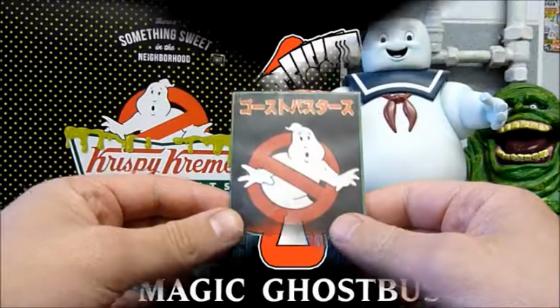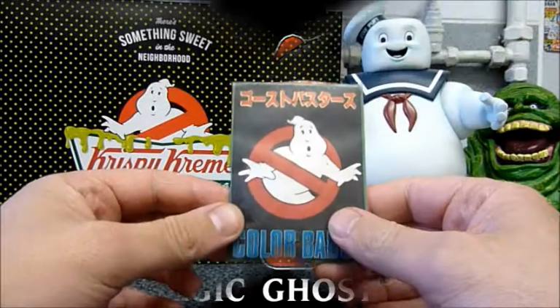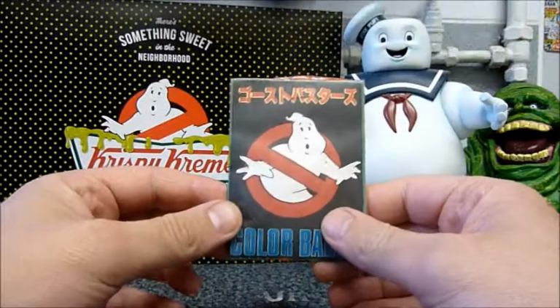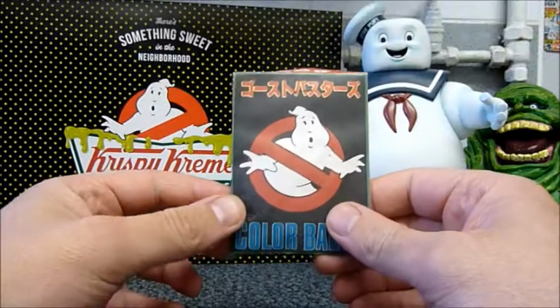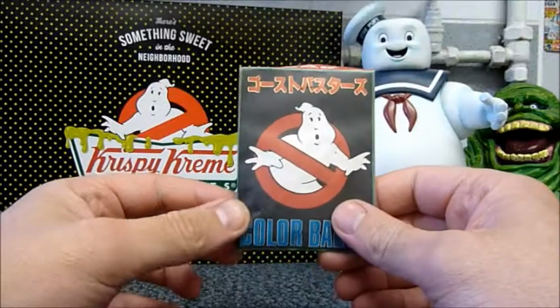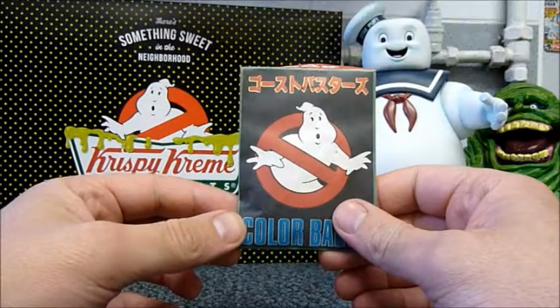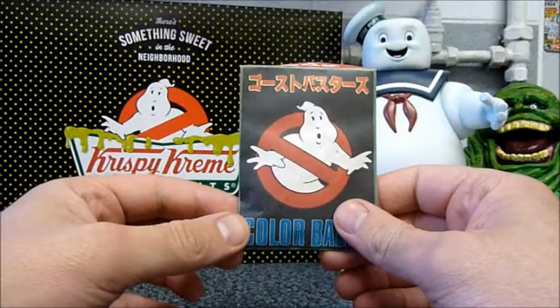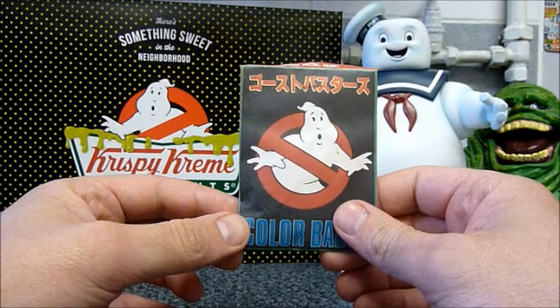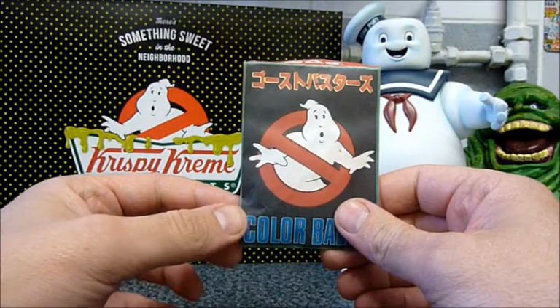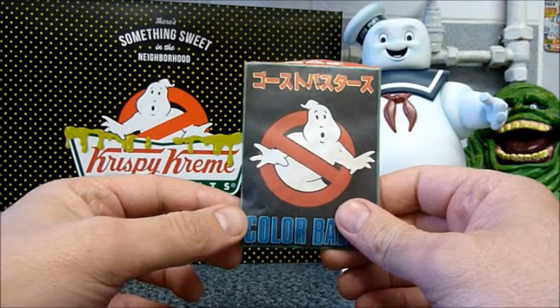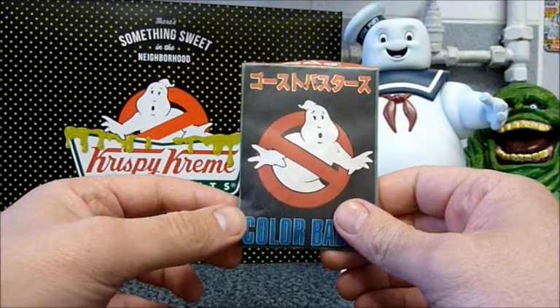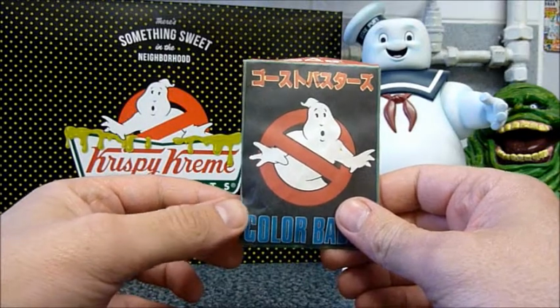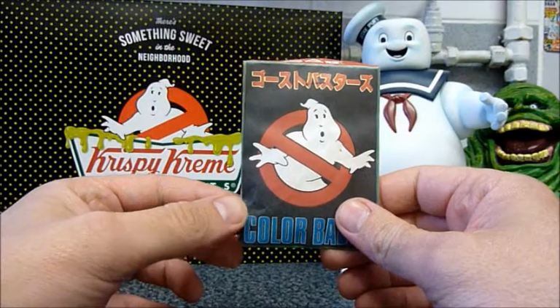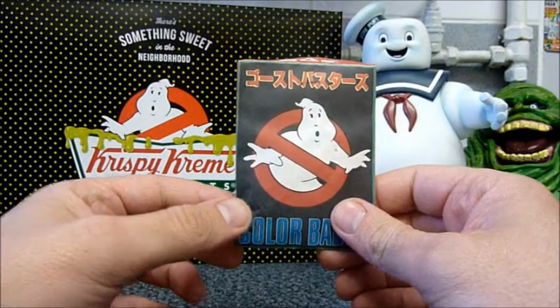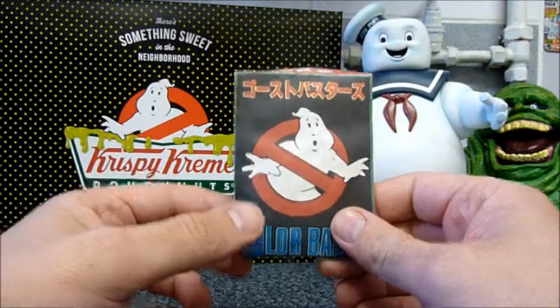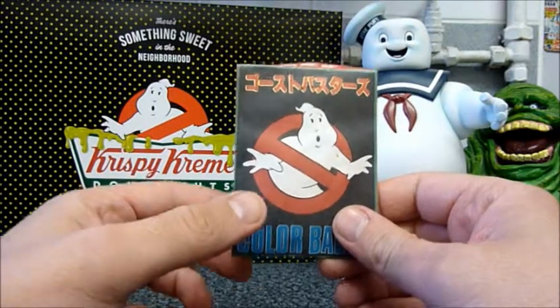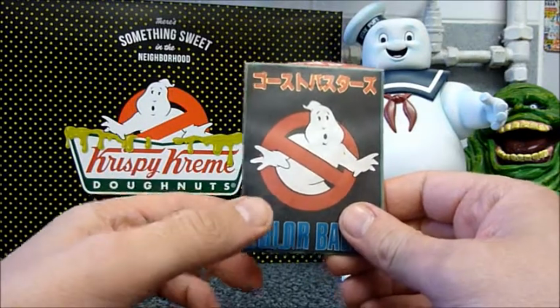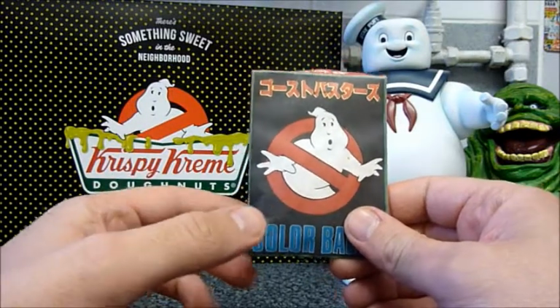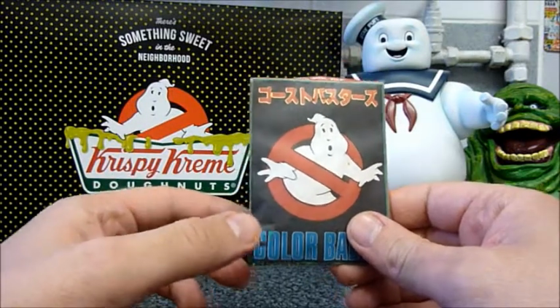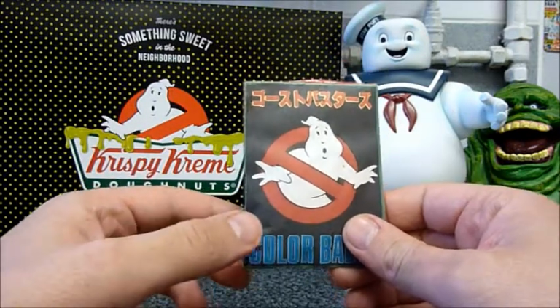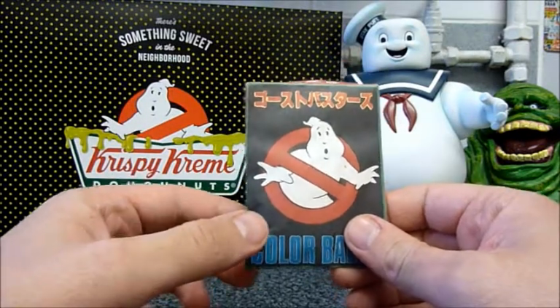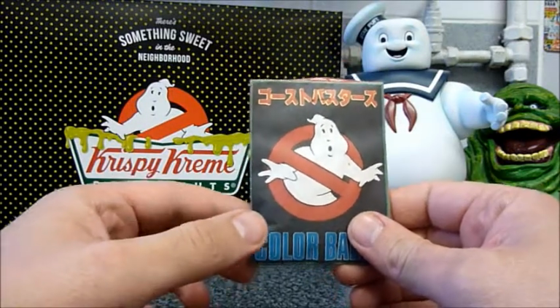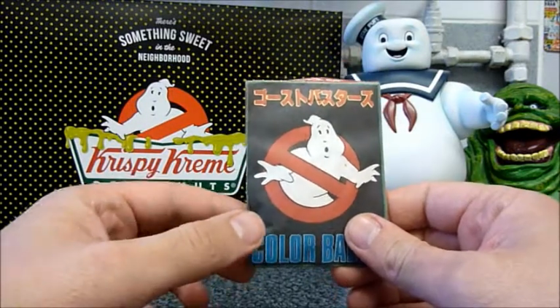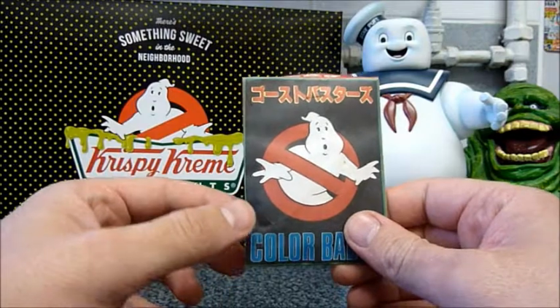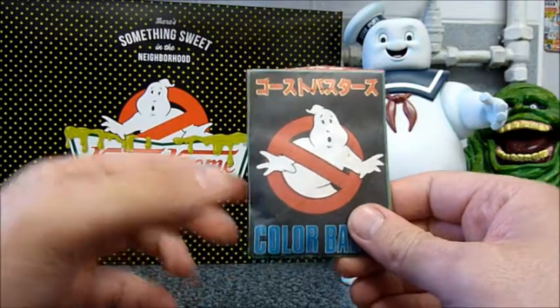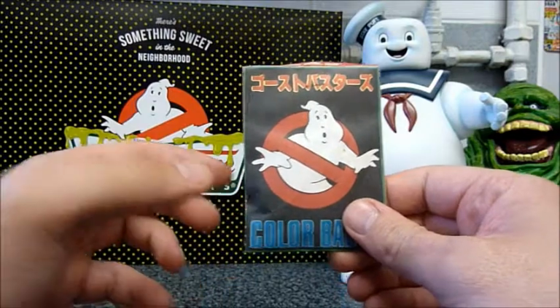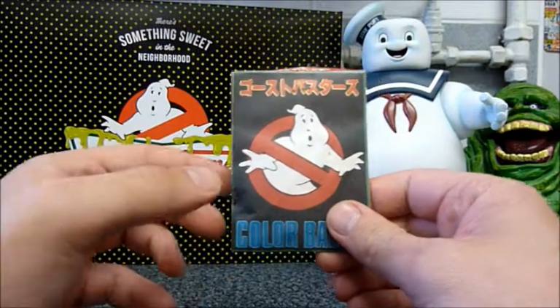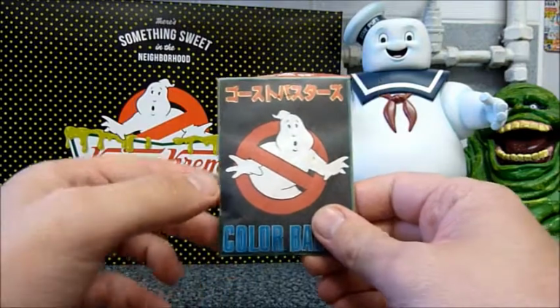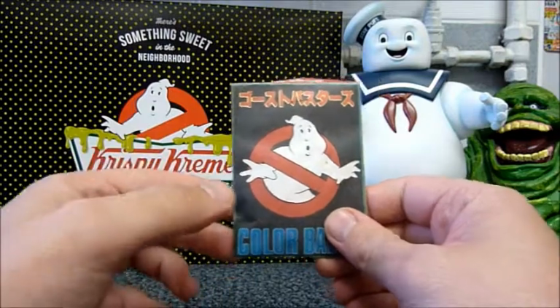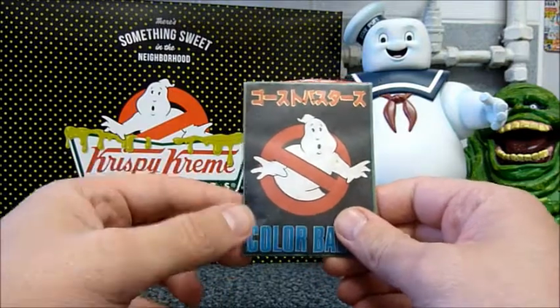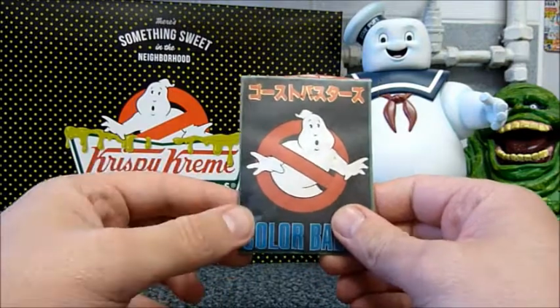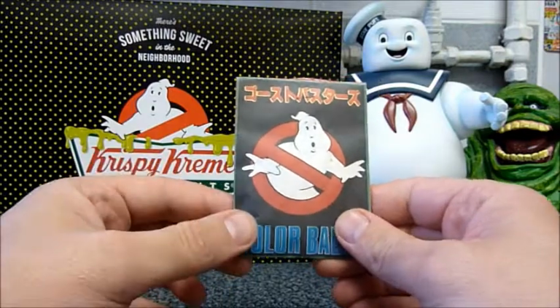Hello, I'm Darren the Magic Ghostbuster. If you enjoyed the video, please like, subscribe and check out my Ghostbusters themed magic videos.